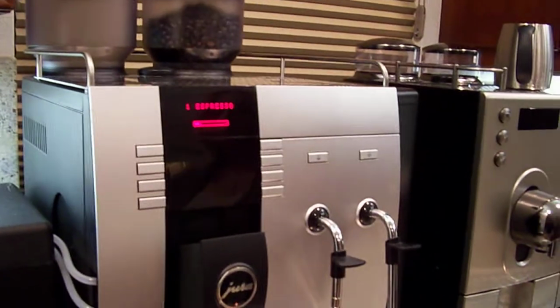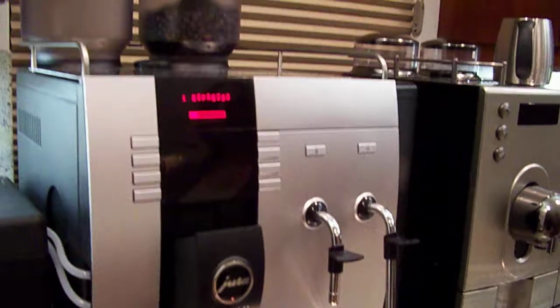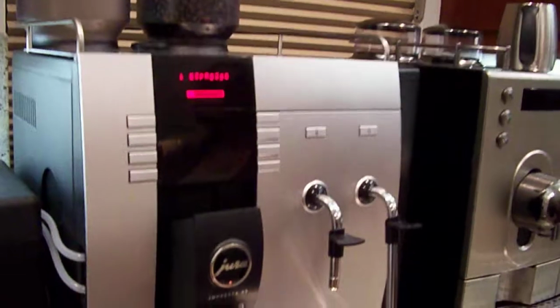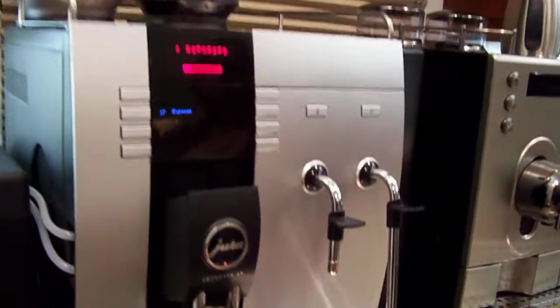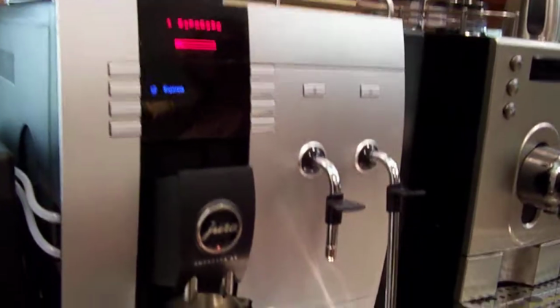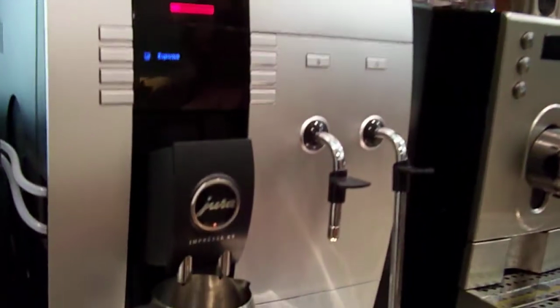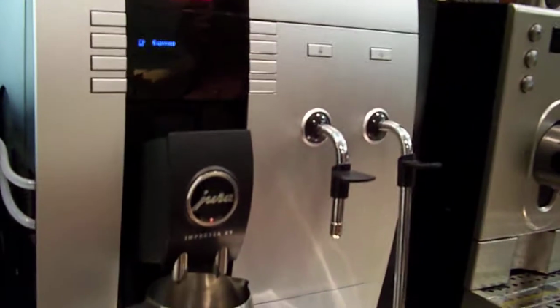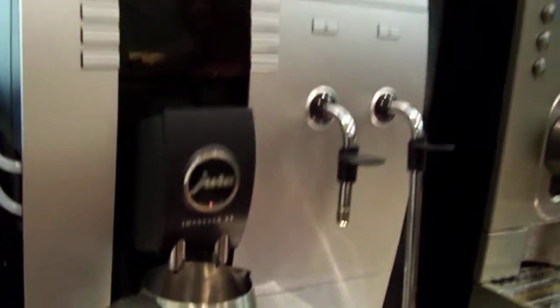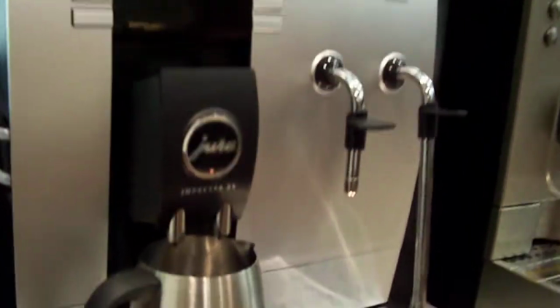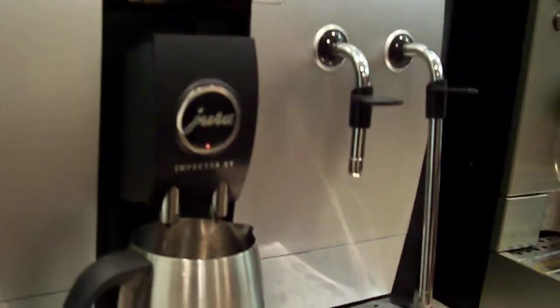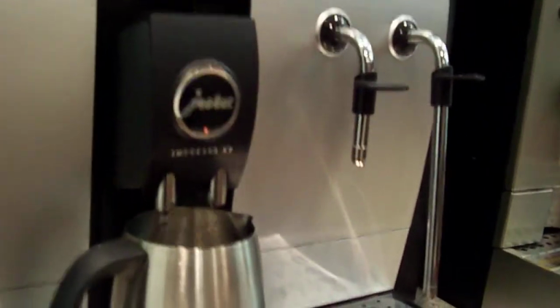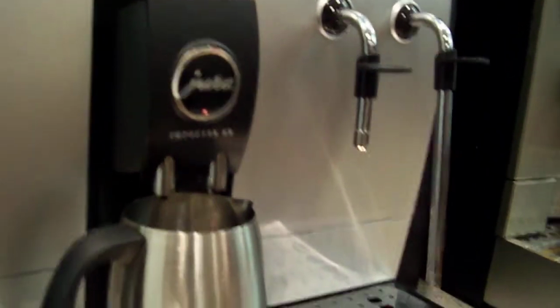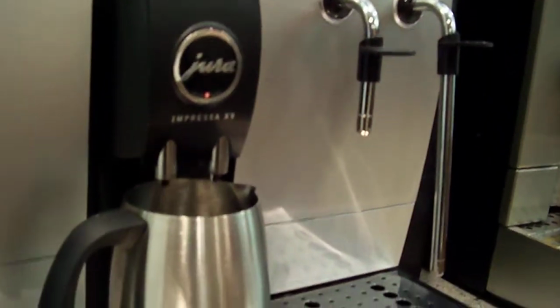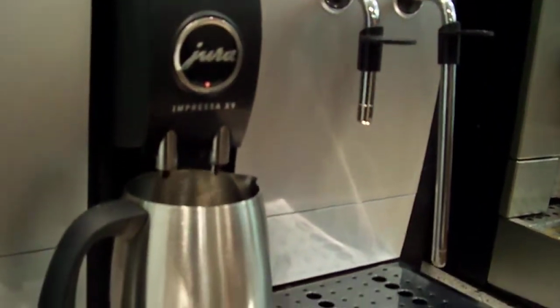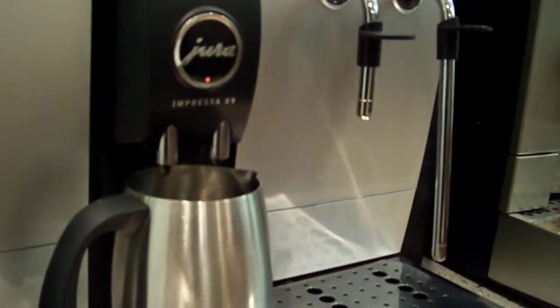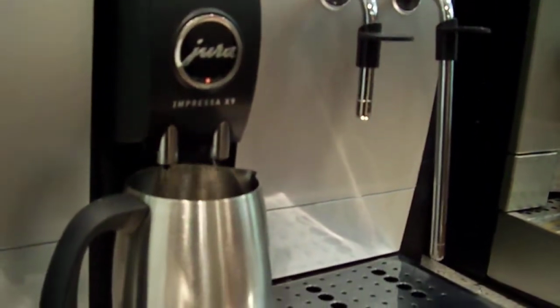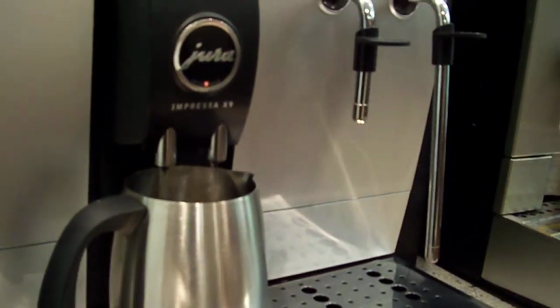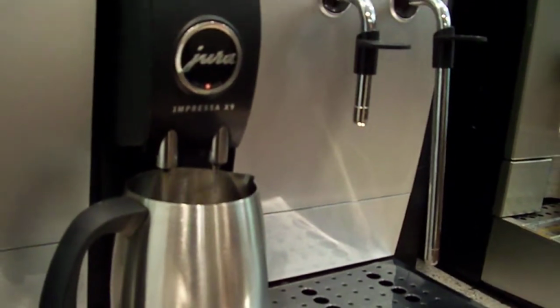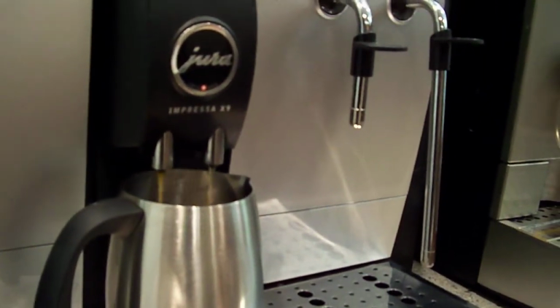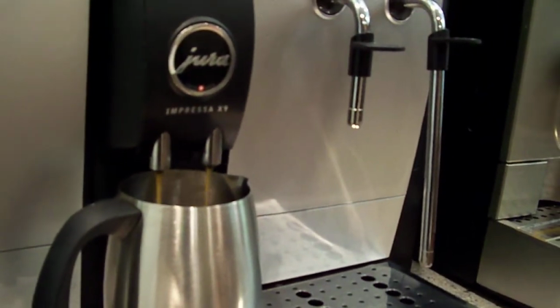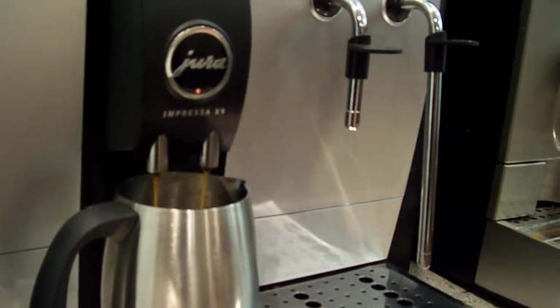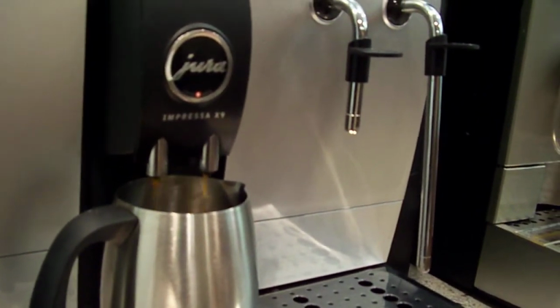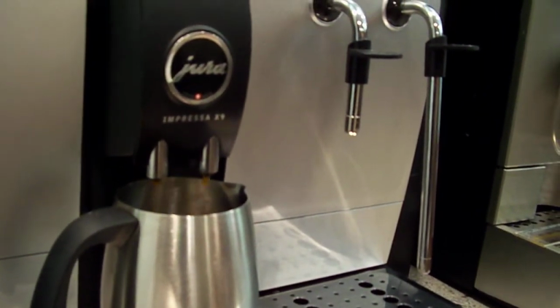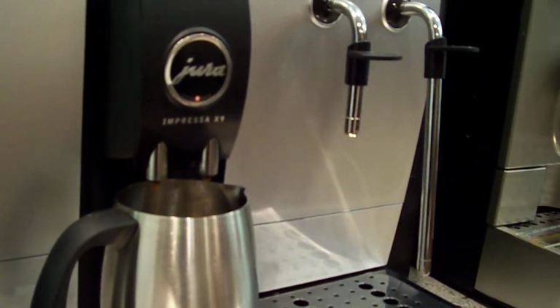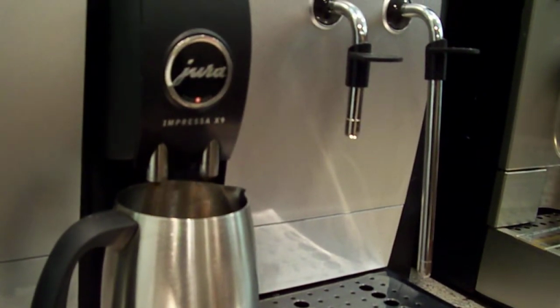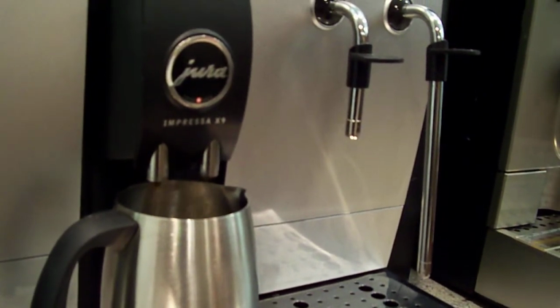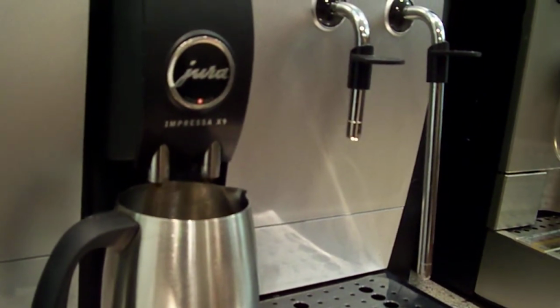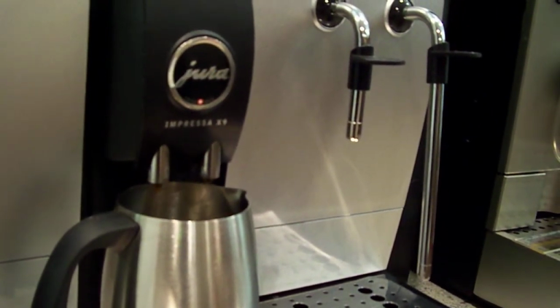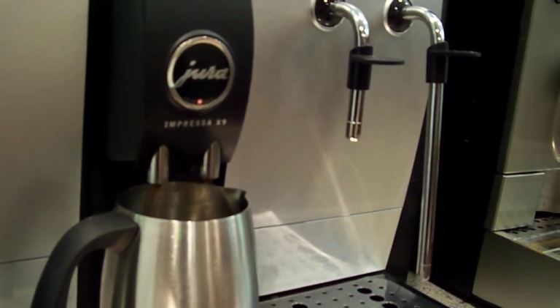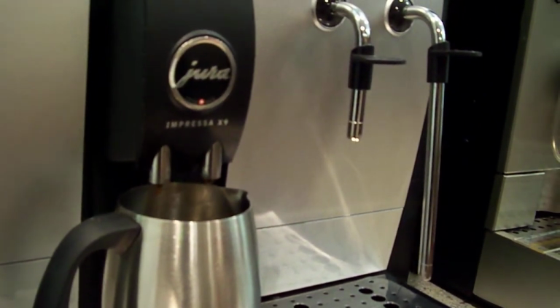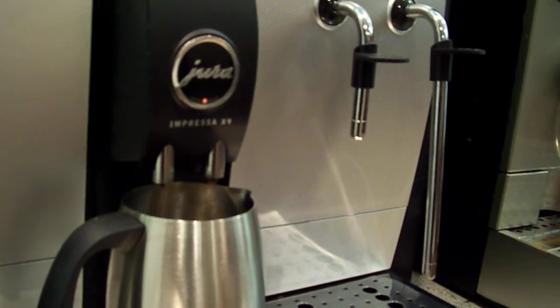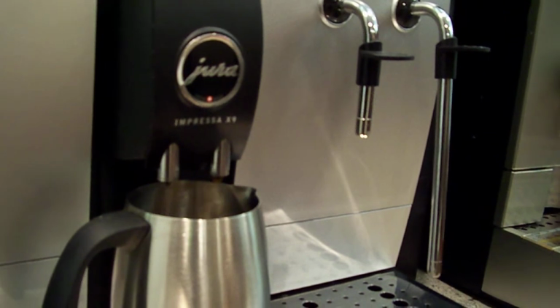This is a commercial machine, but the home machines work exactly the same, just with a smaller capacity.